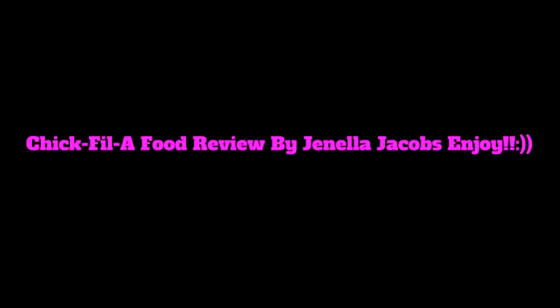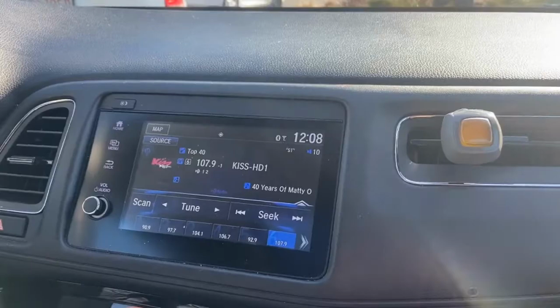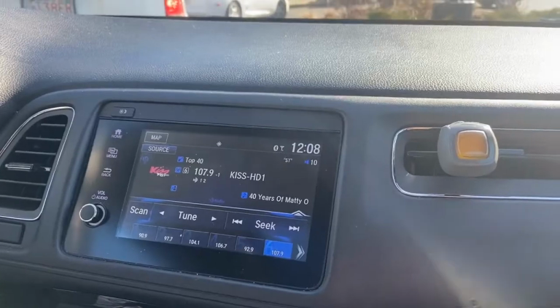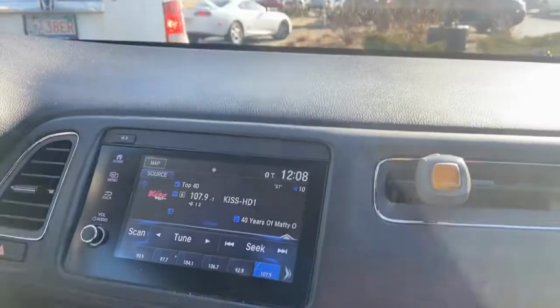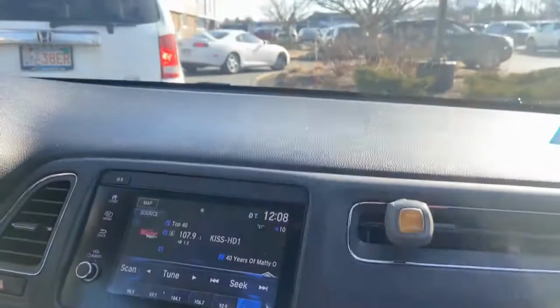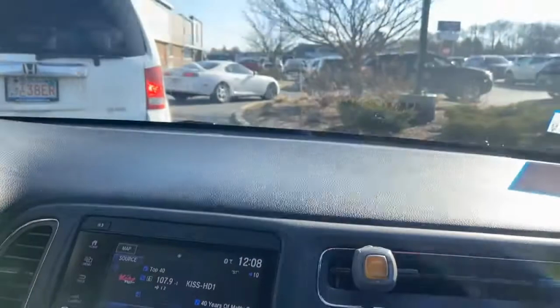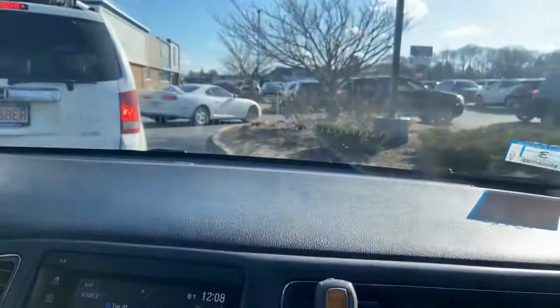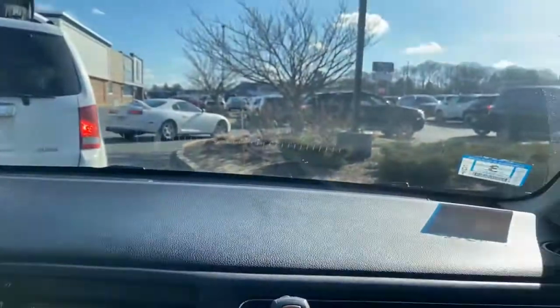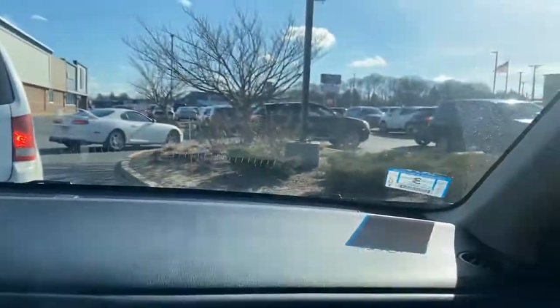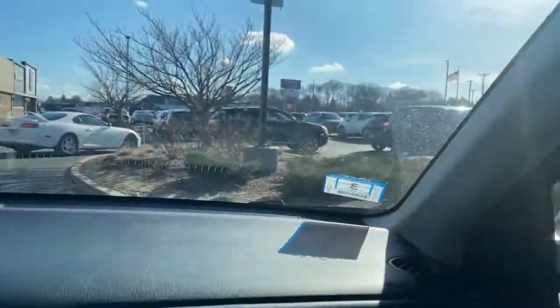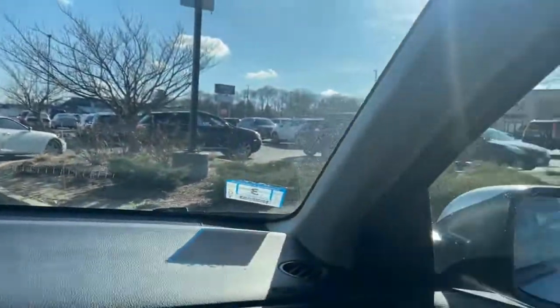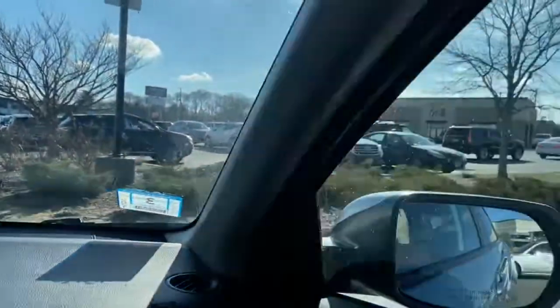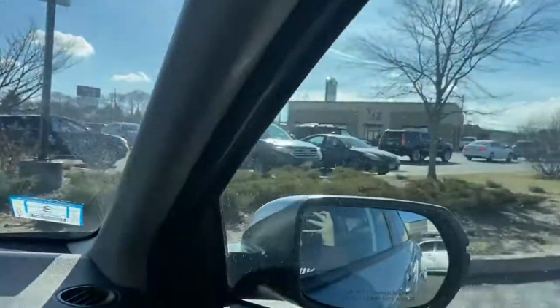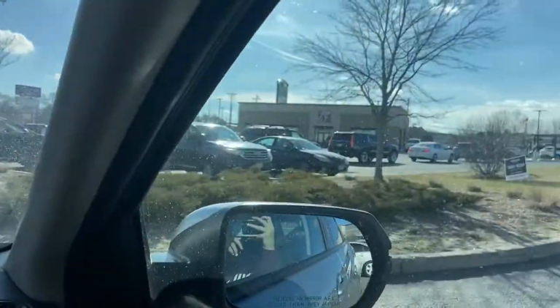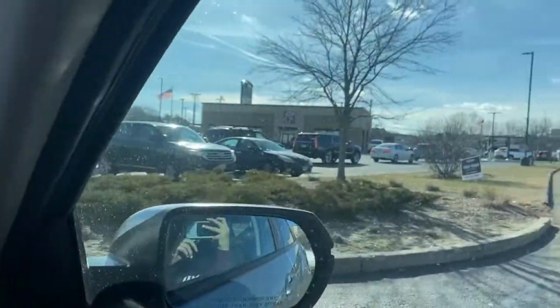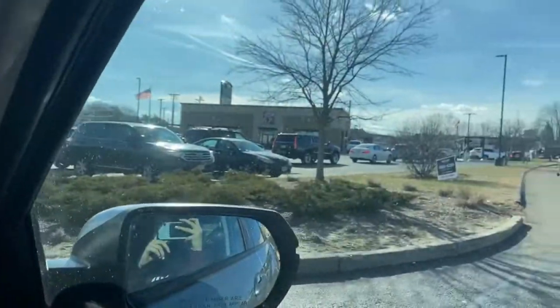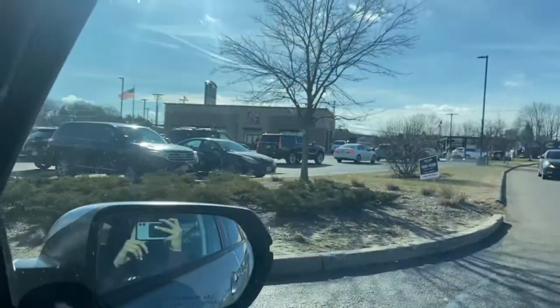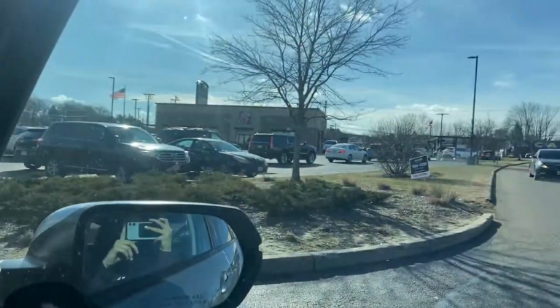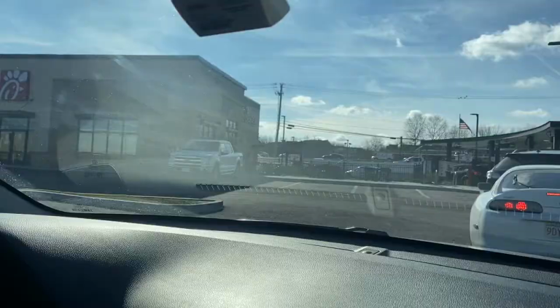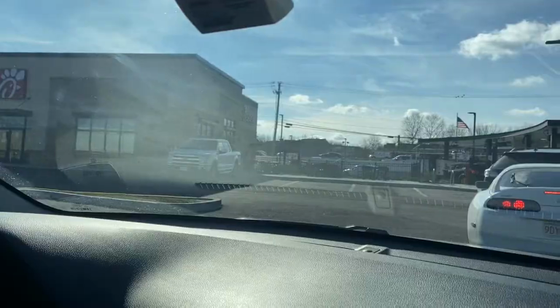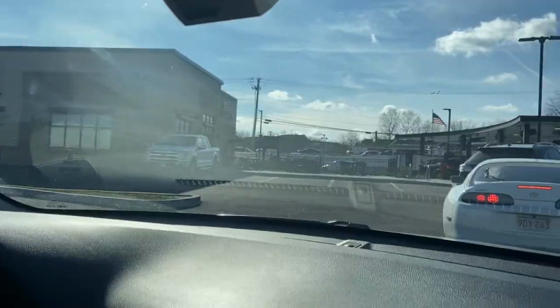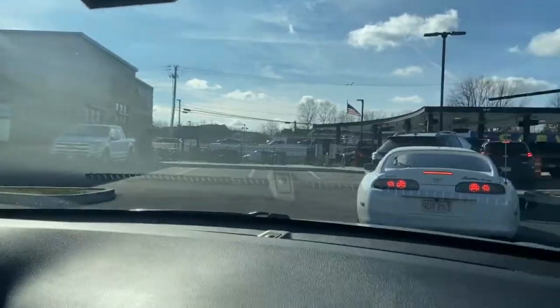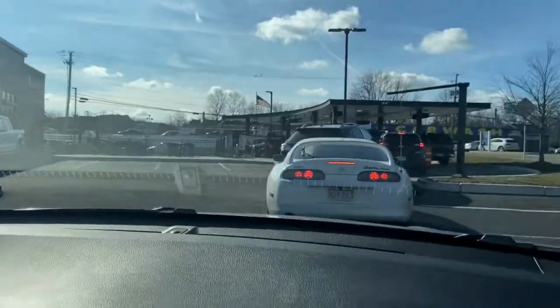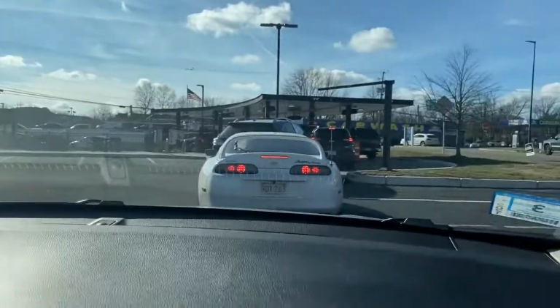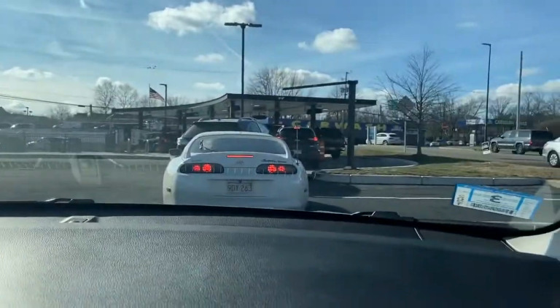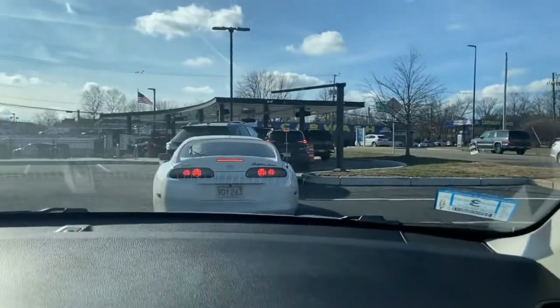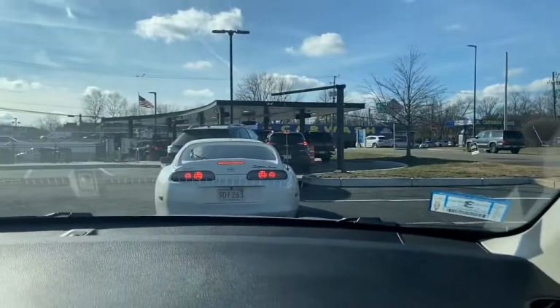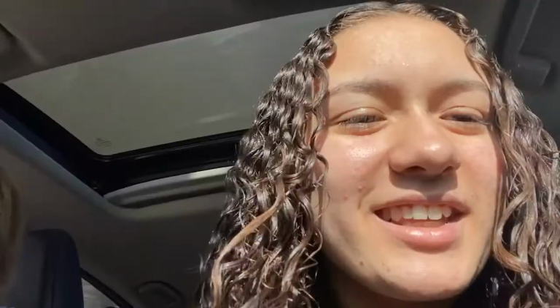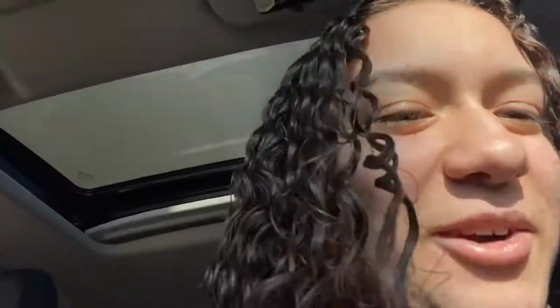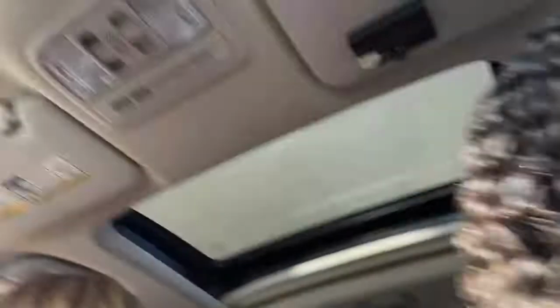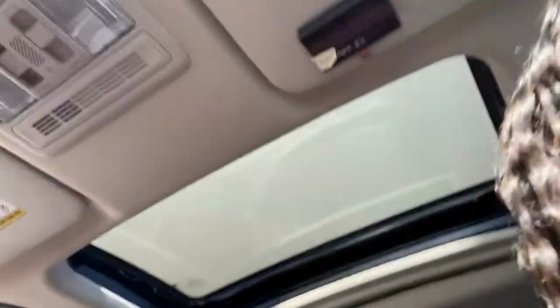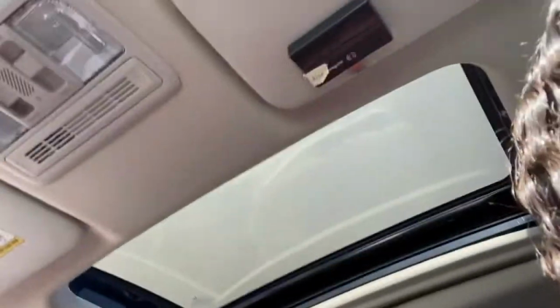We're in line to order at Chick-fil-A — it's been about 14 minutes. We're almost there and now we're ordering.